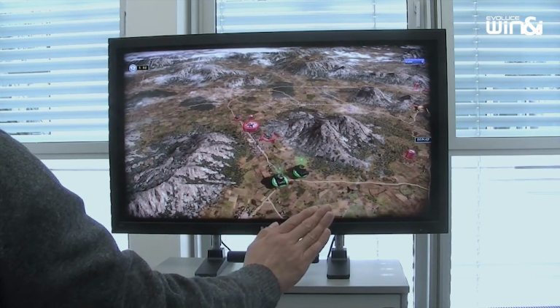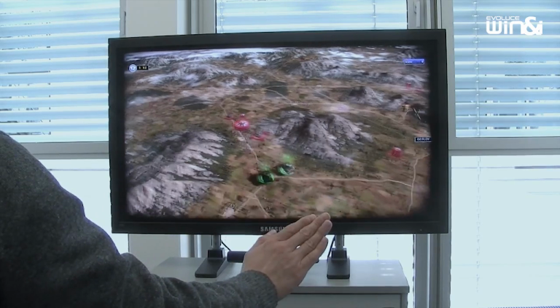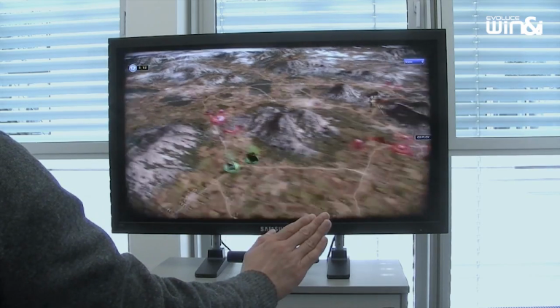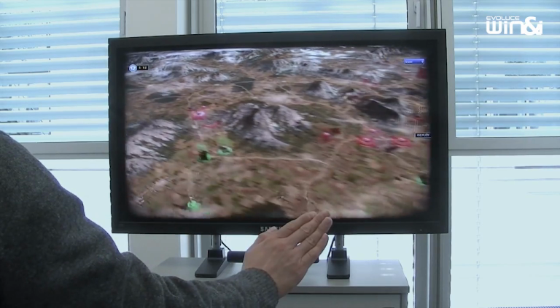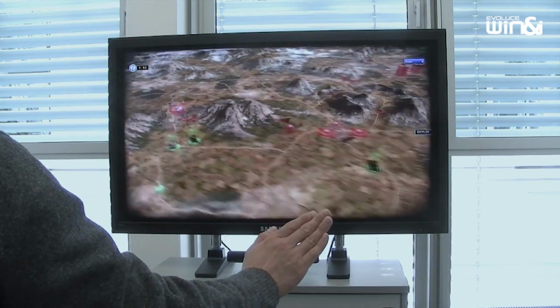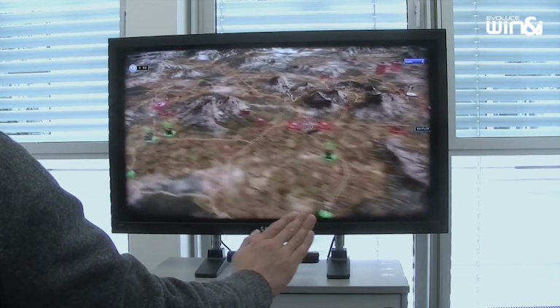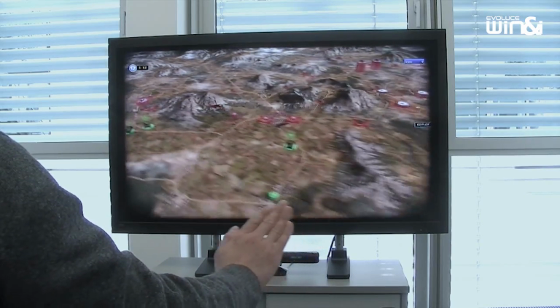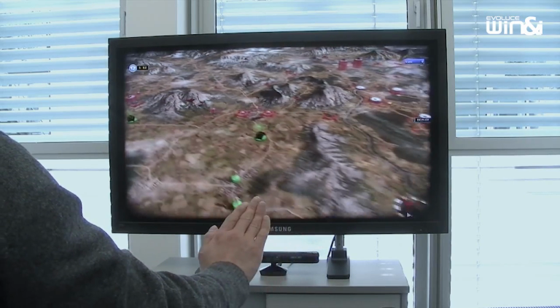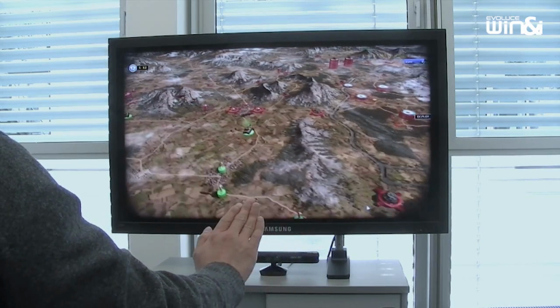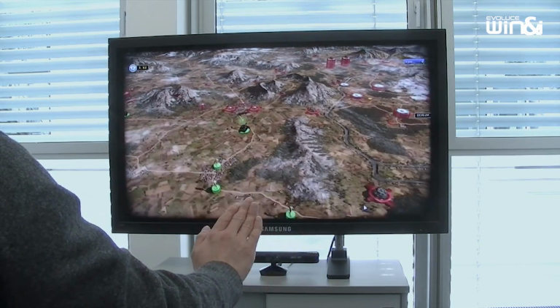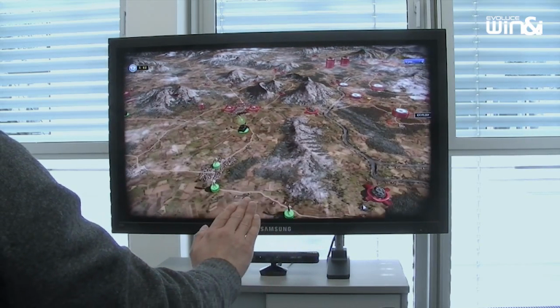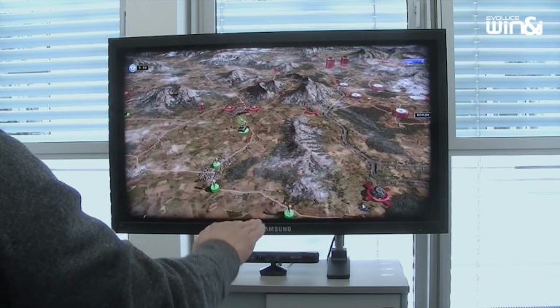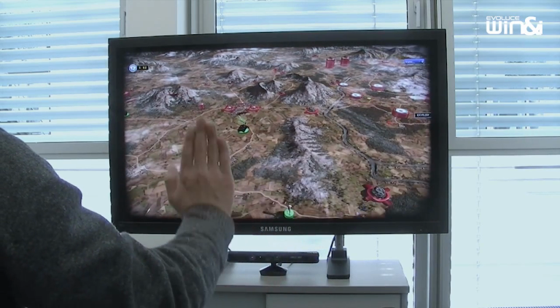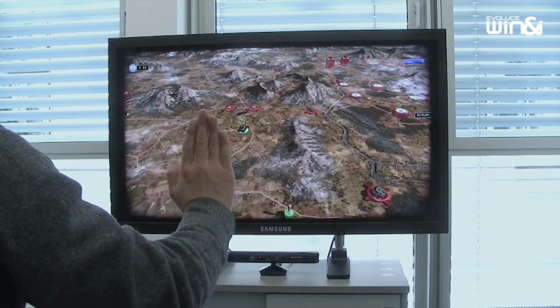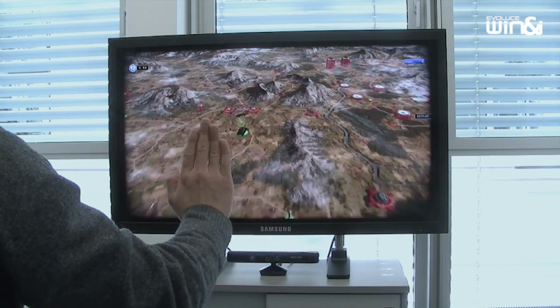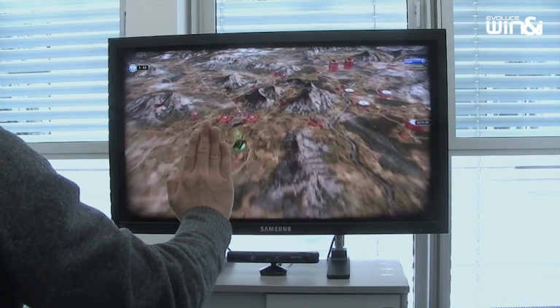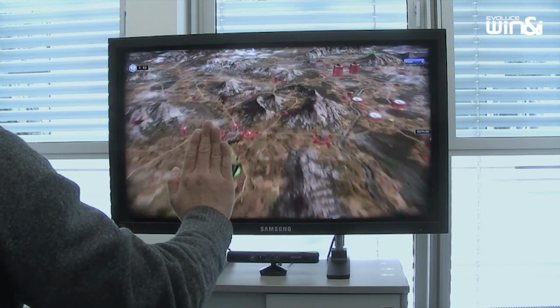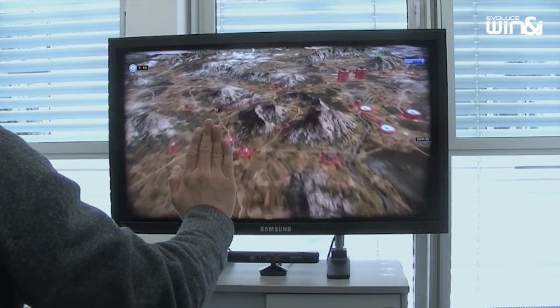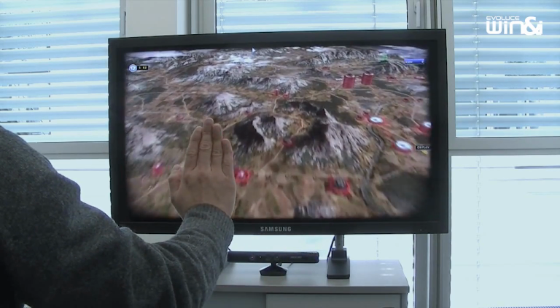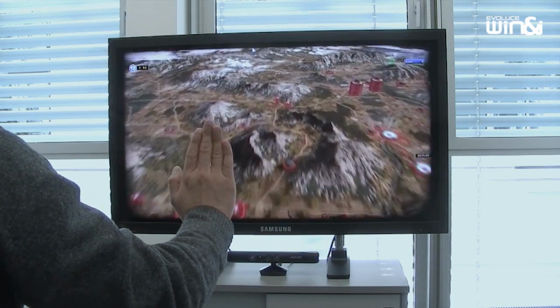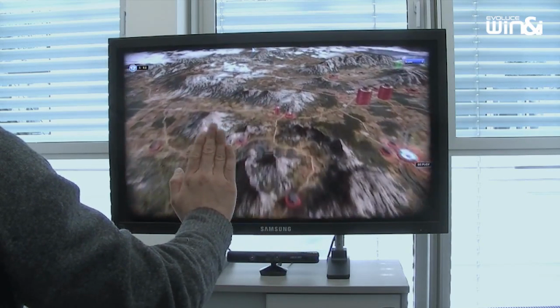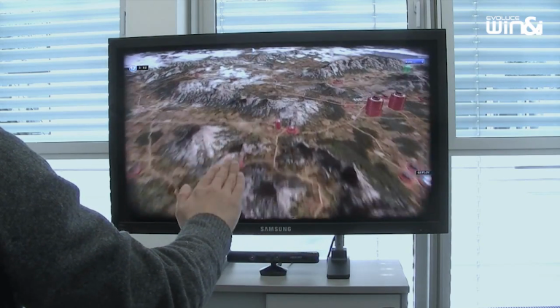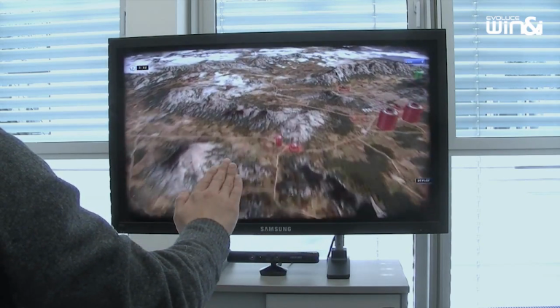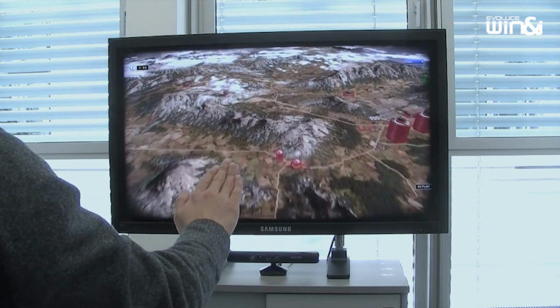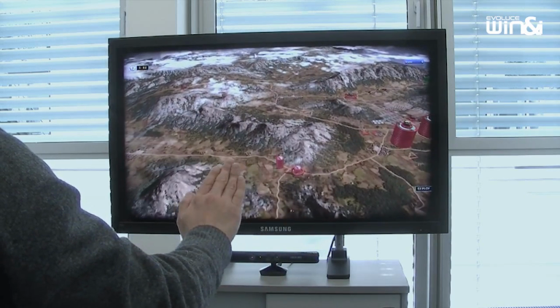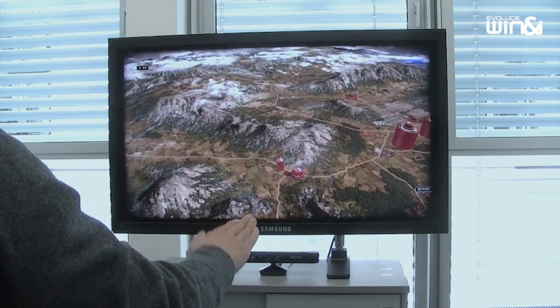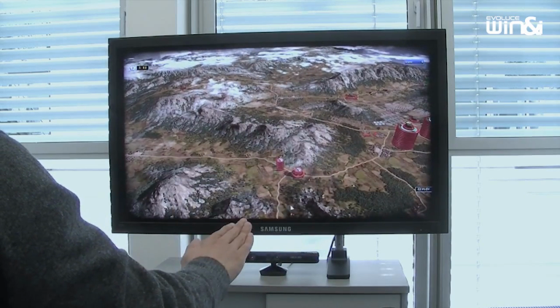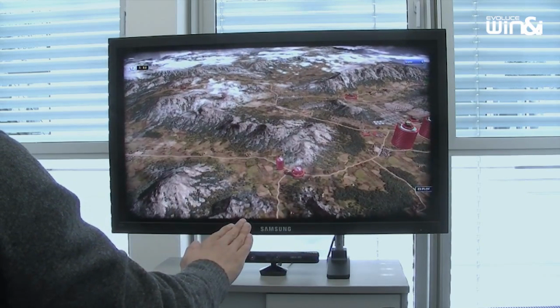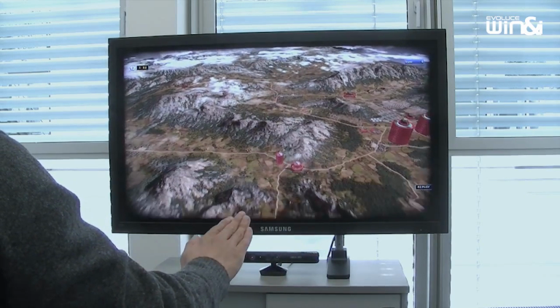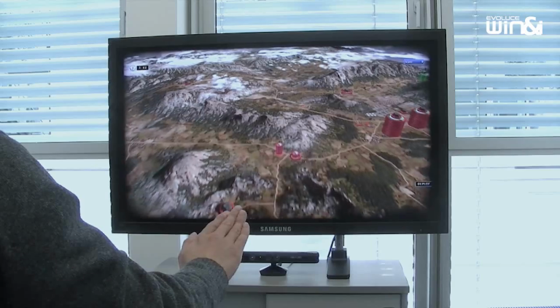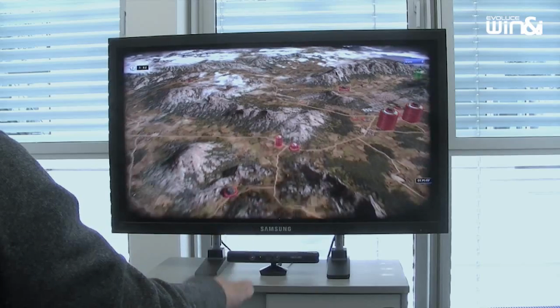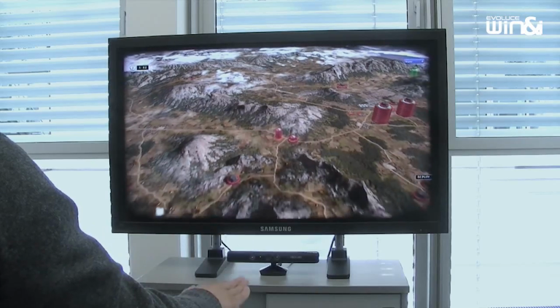Wind&Eye changes the way you will interact with your PC. Take control now!